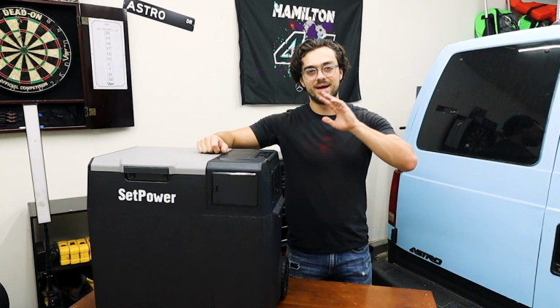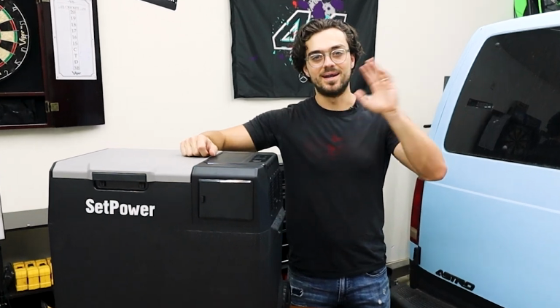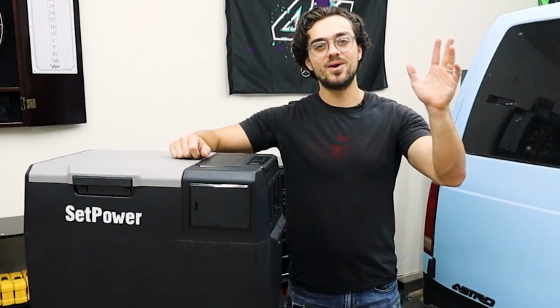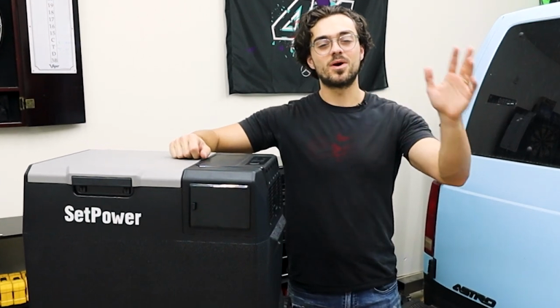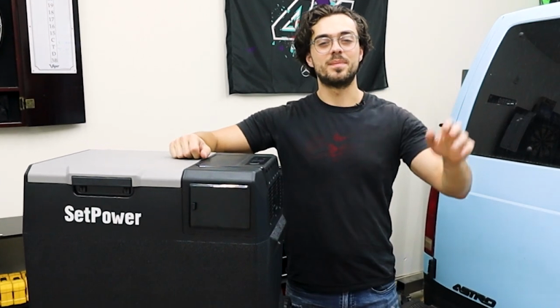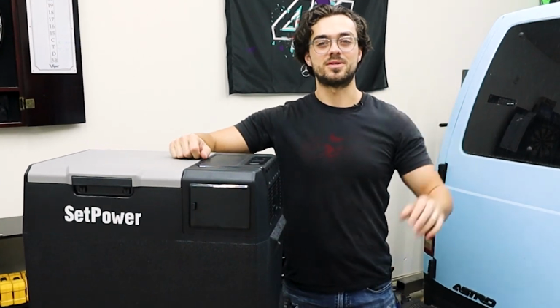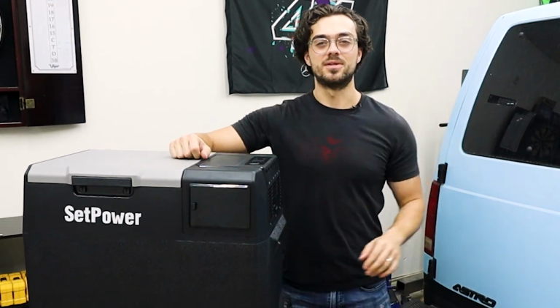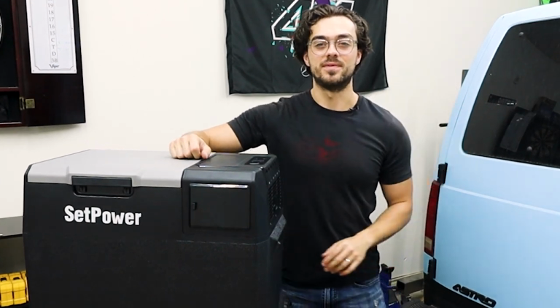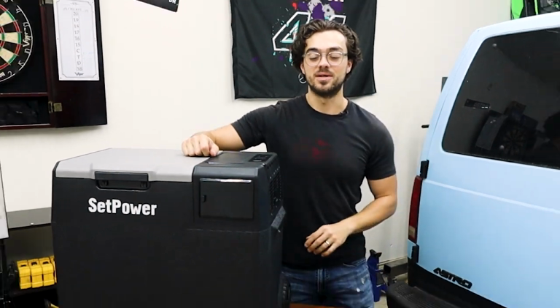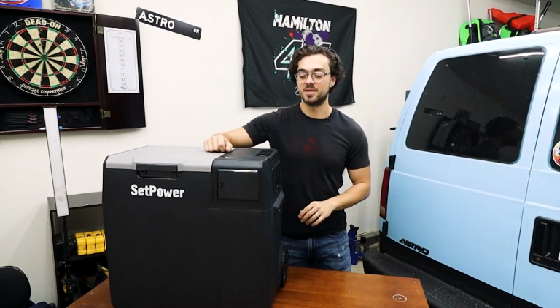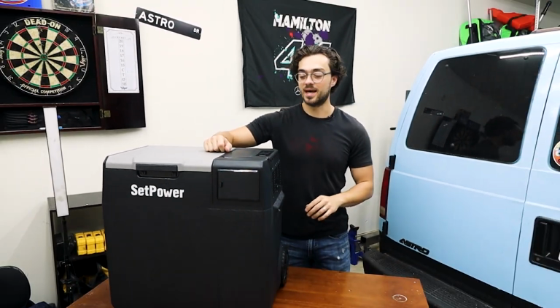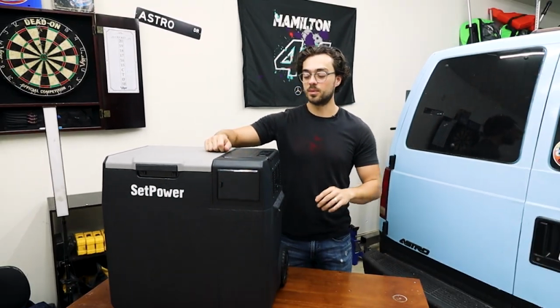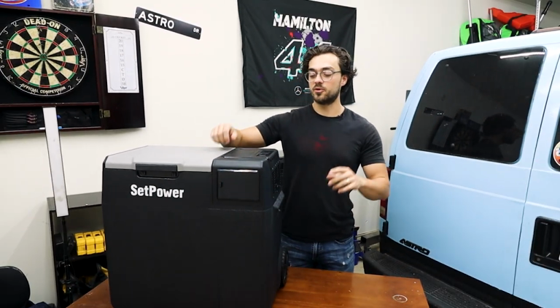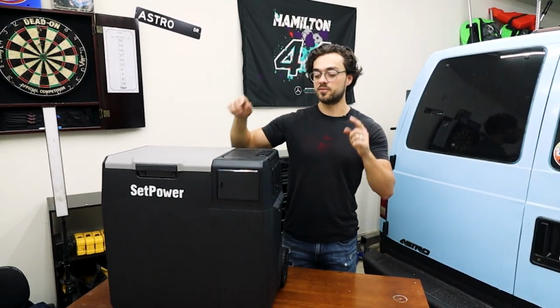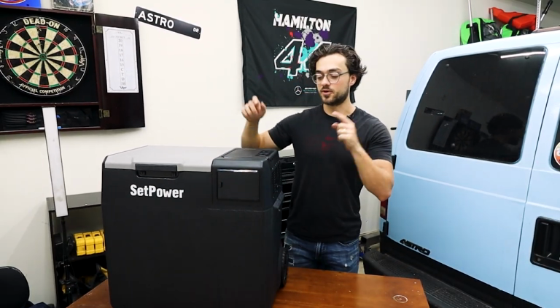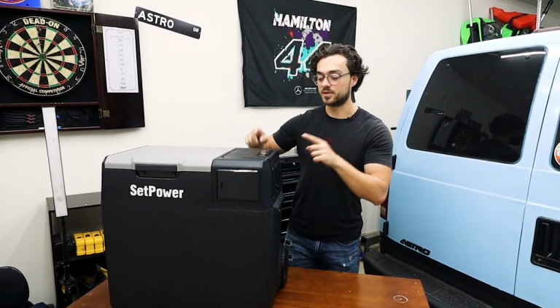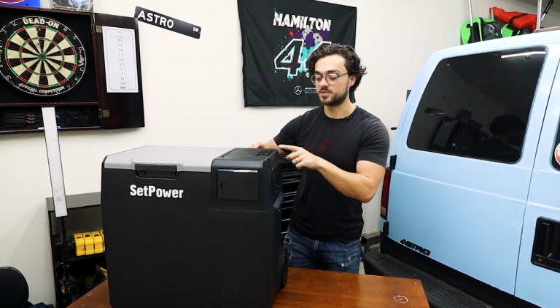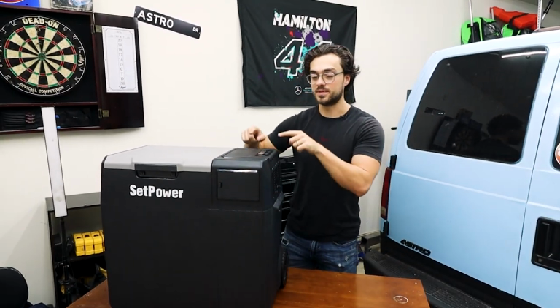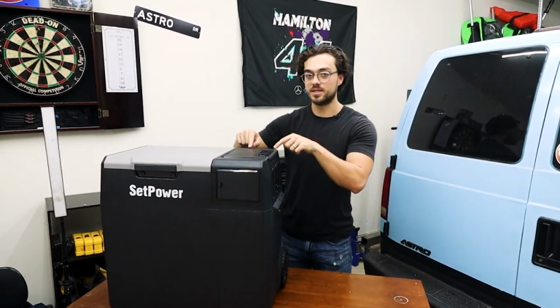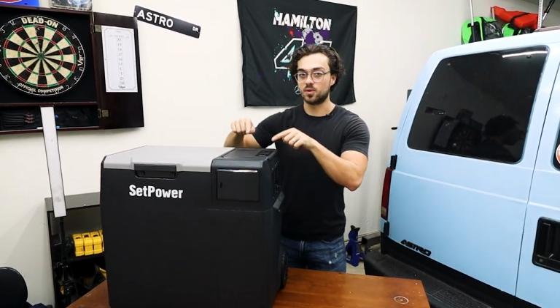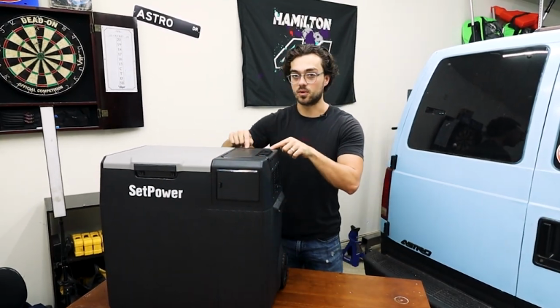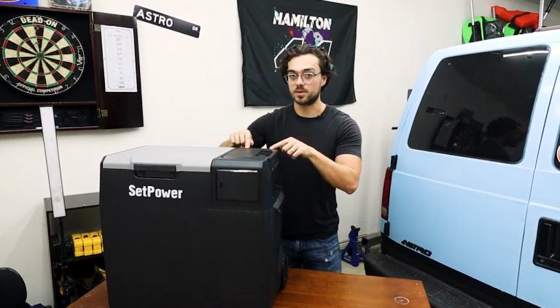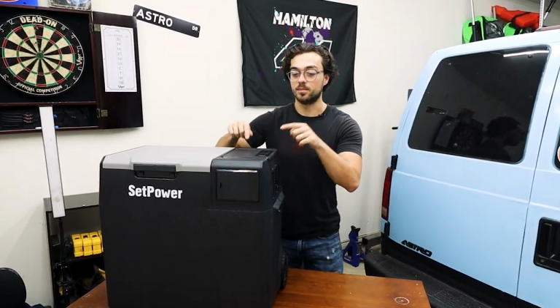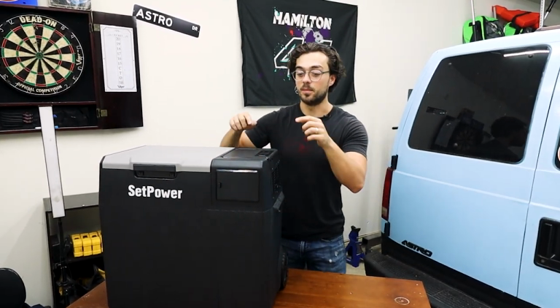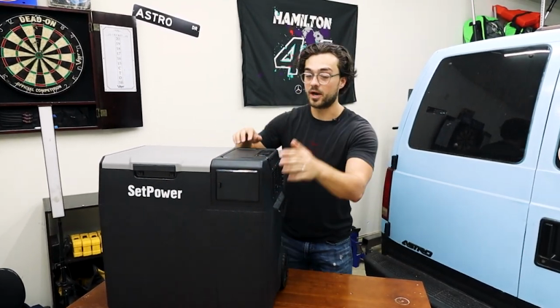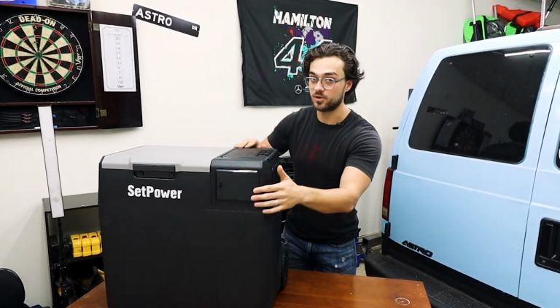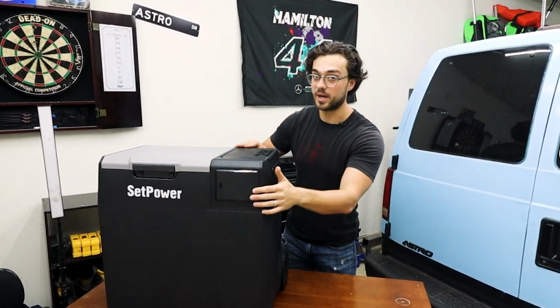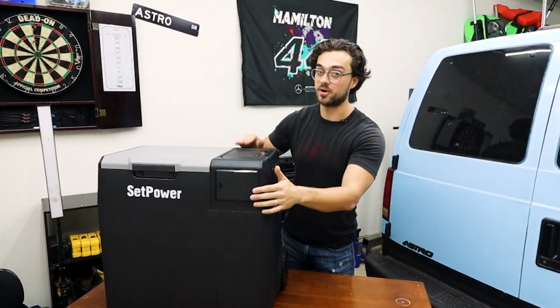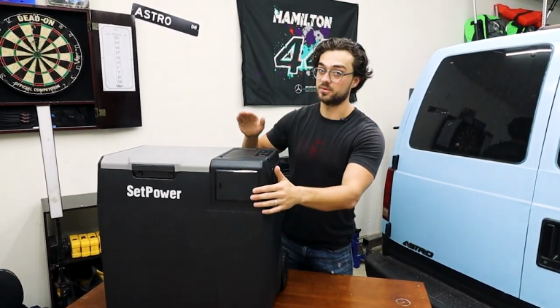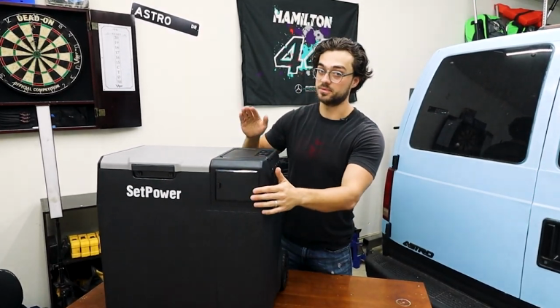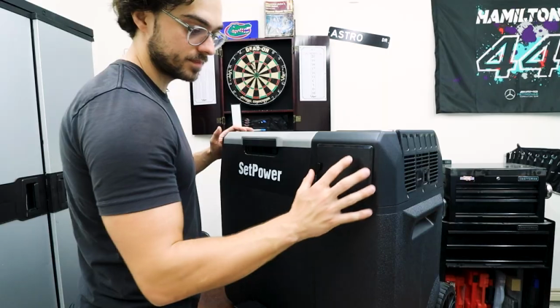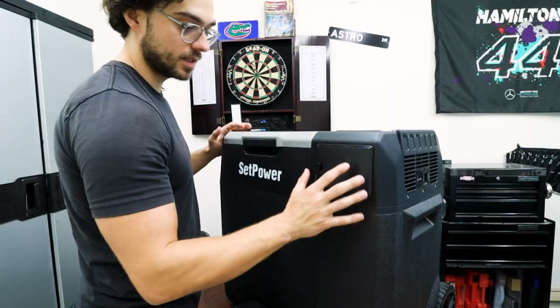Hello, welcome back to another video. Today I'll be reviewing this 50 quart battery powered fridge.